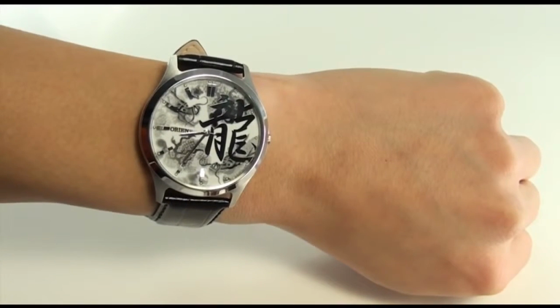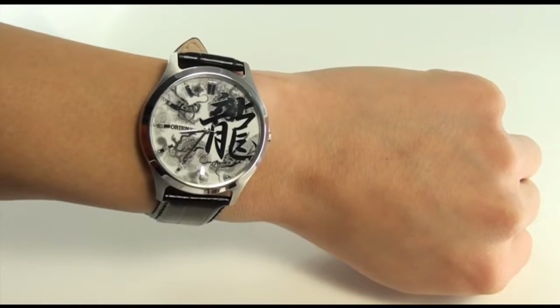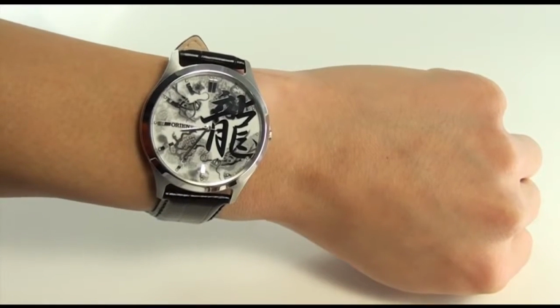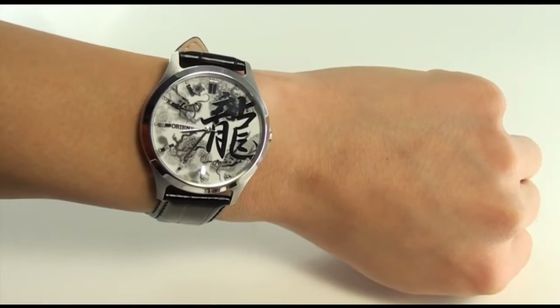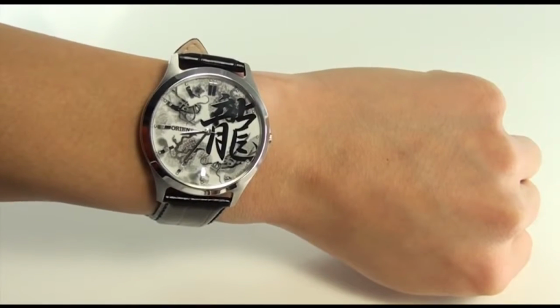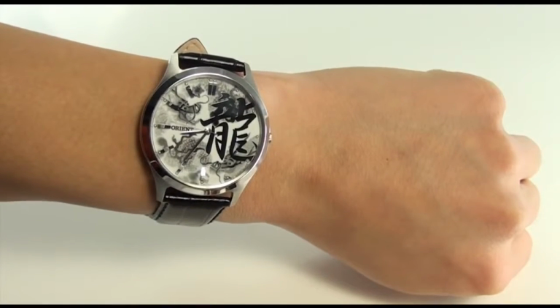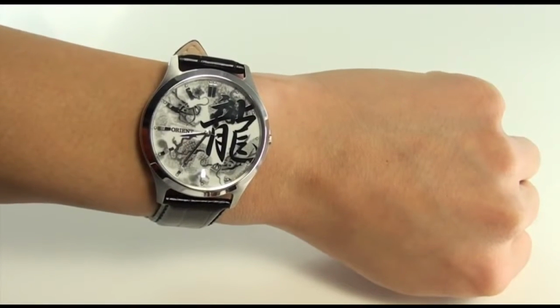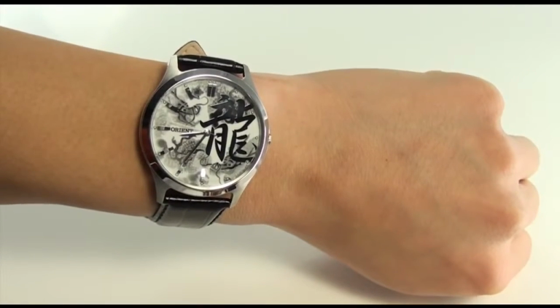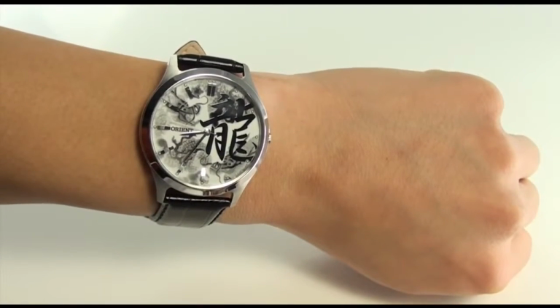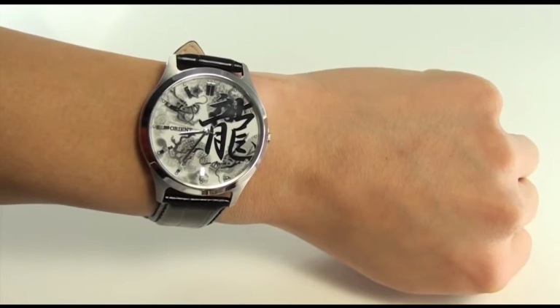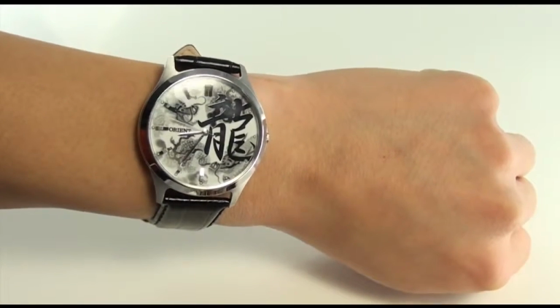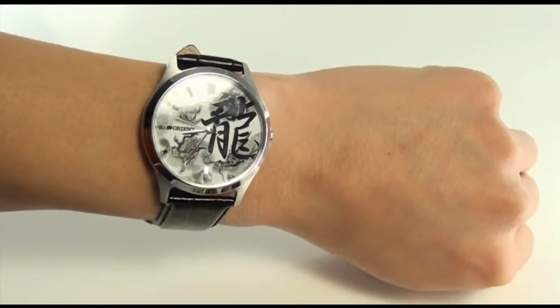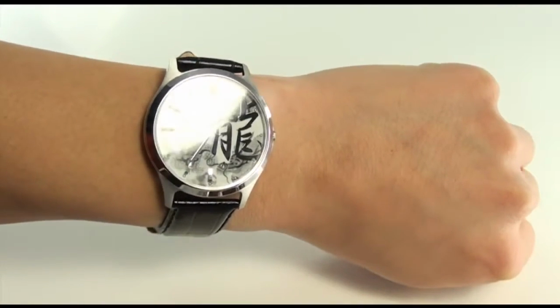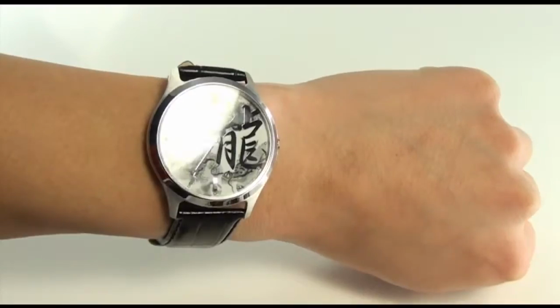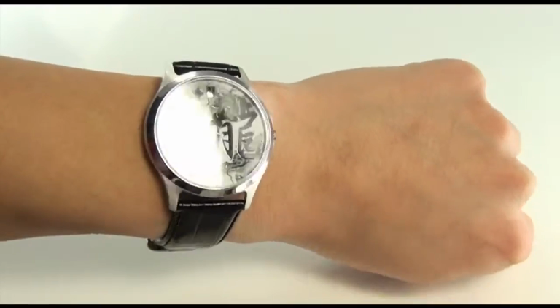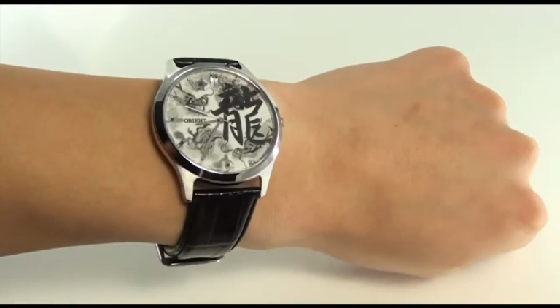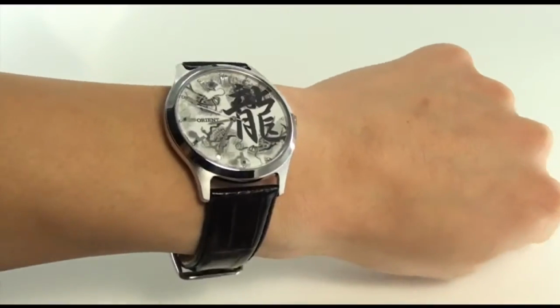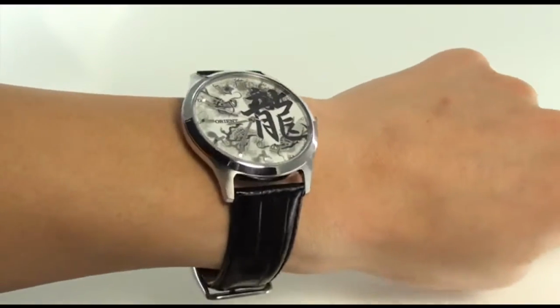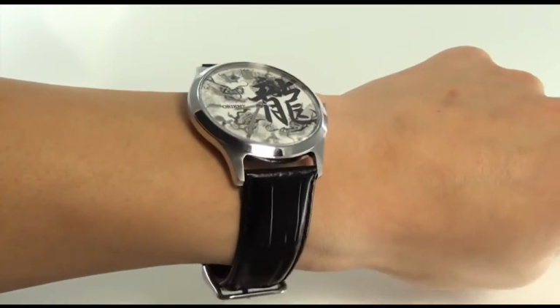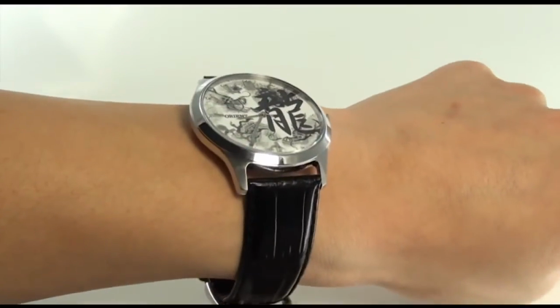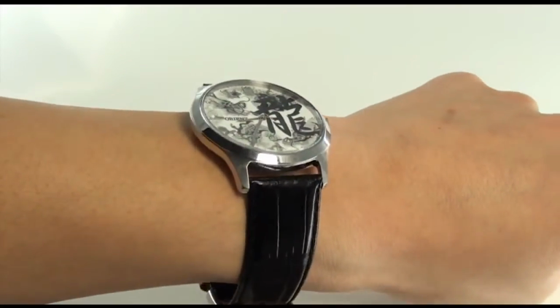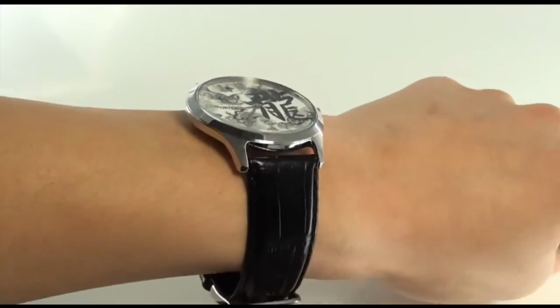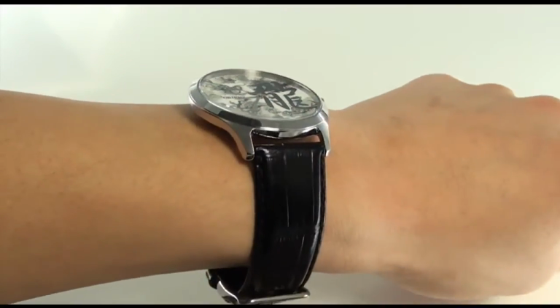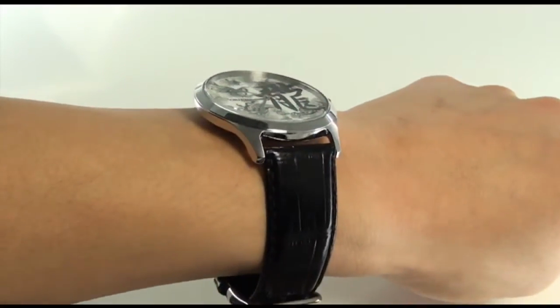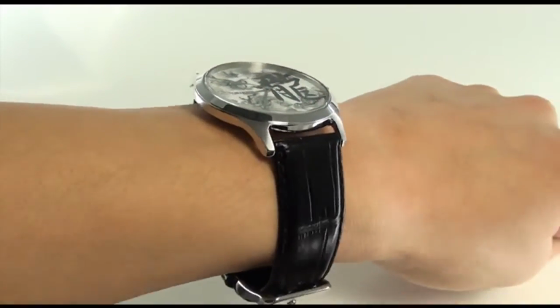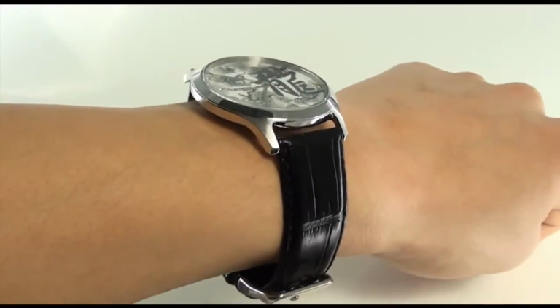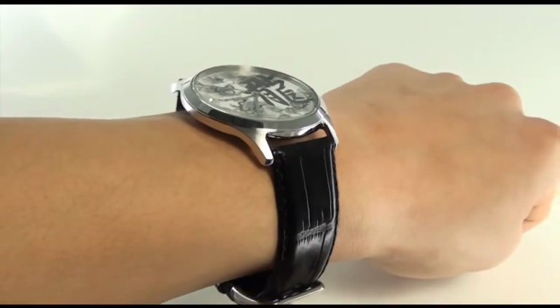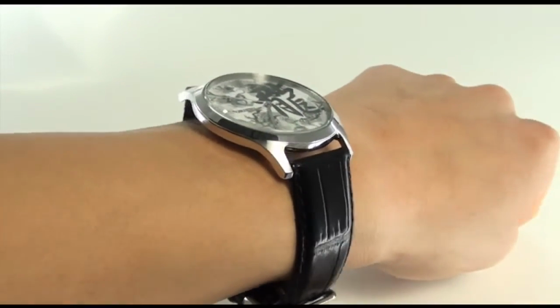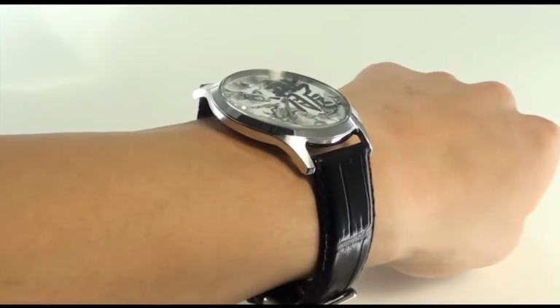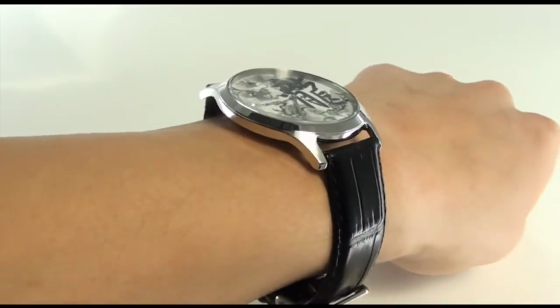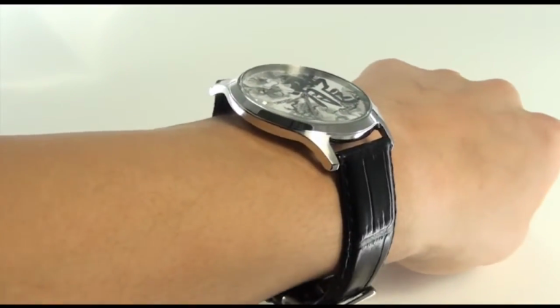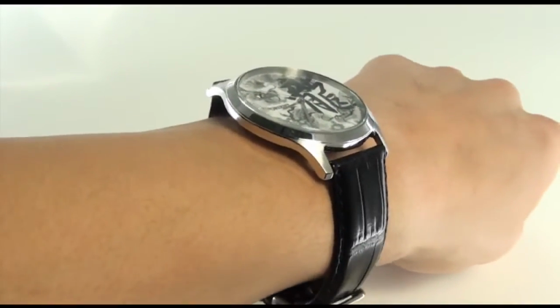Hey folks, this is Mark with OrientWatchUSA.com, and this is part of Orient's new fashion line.